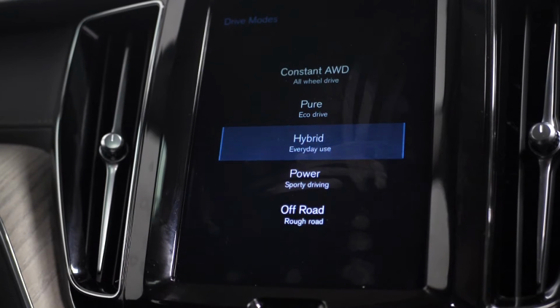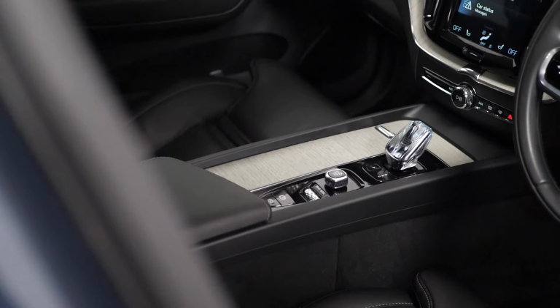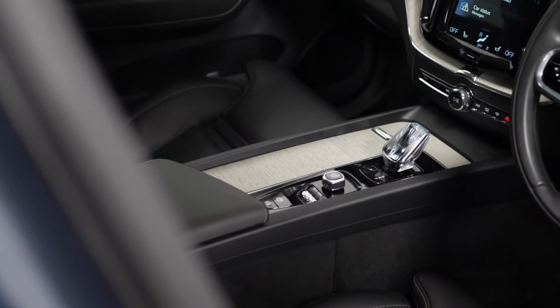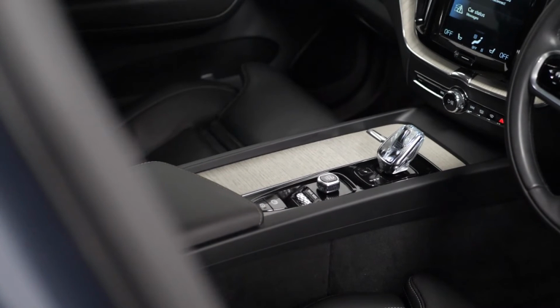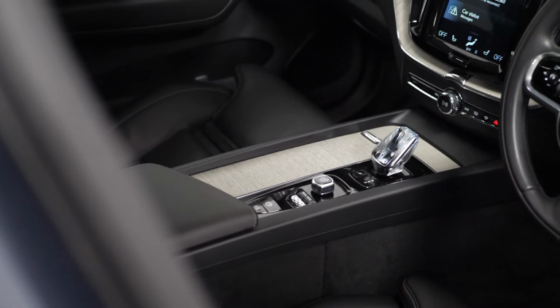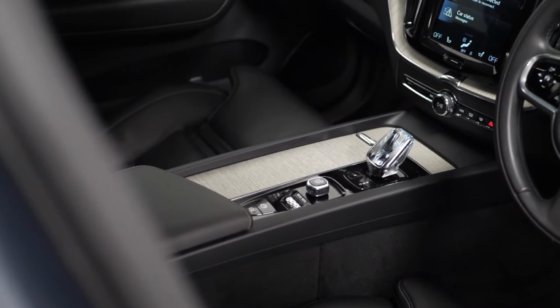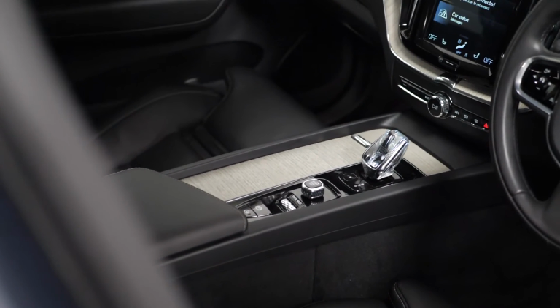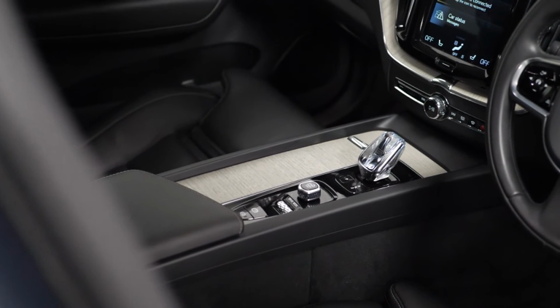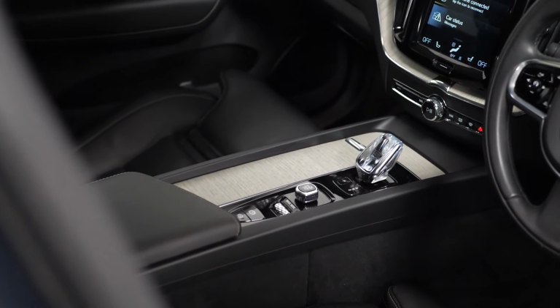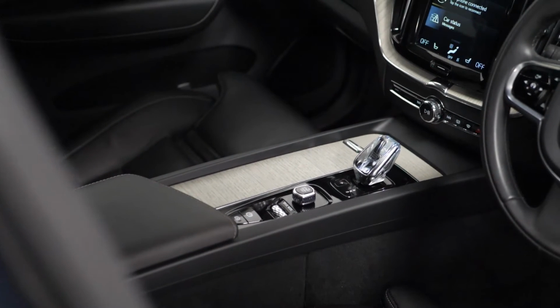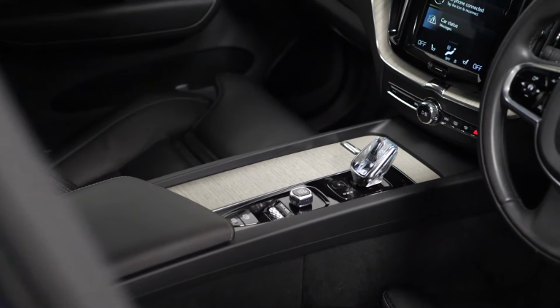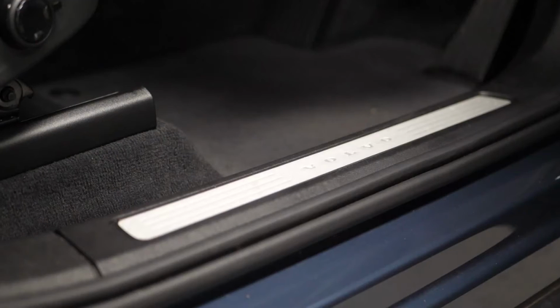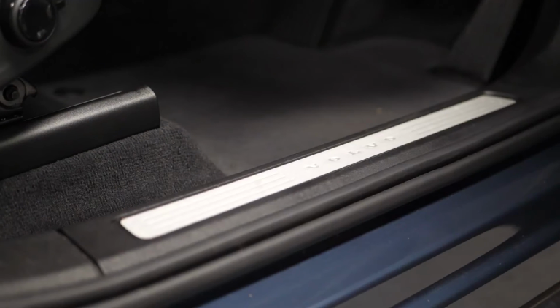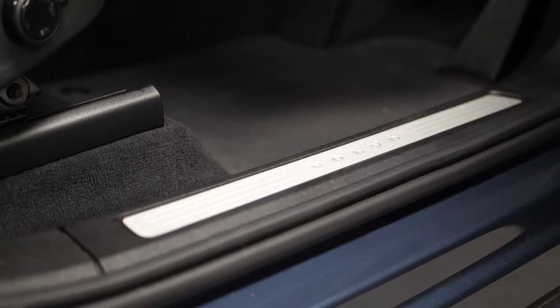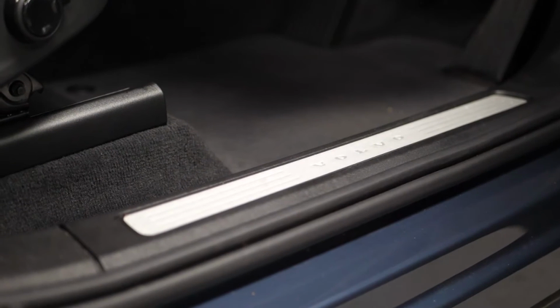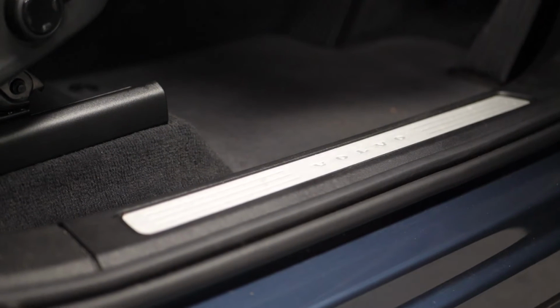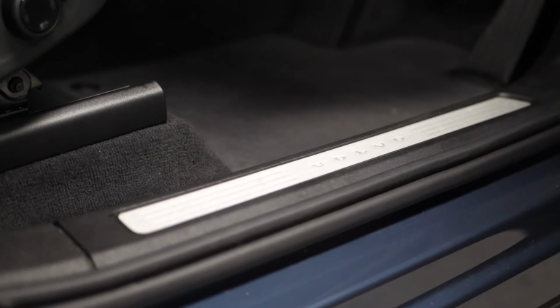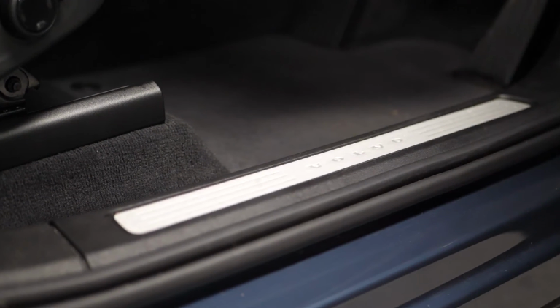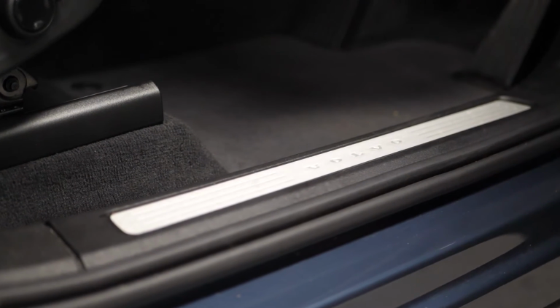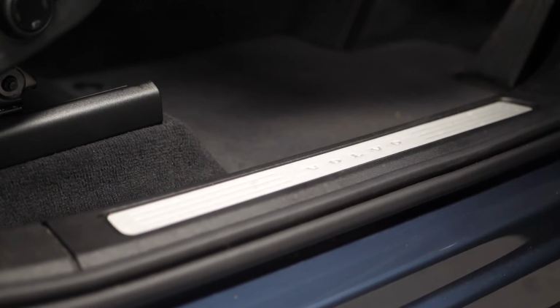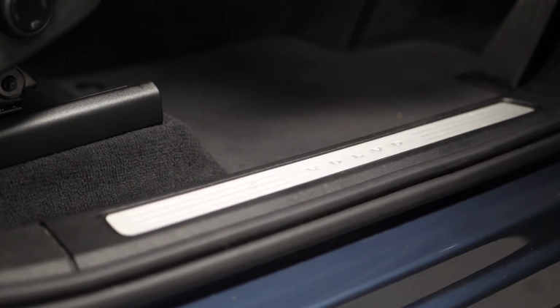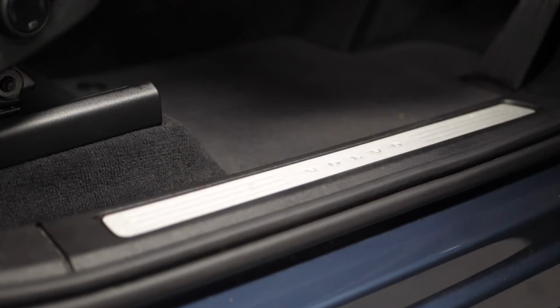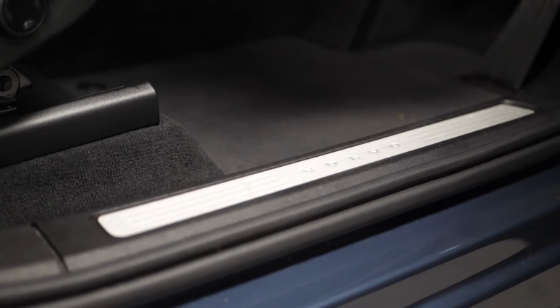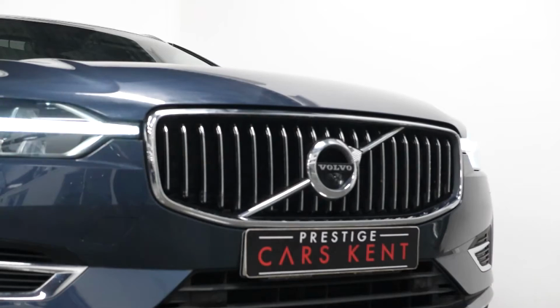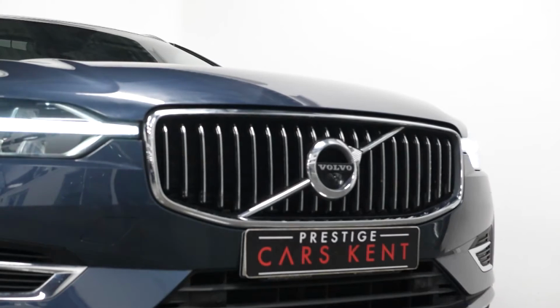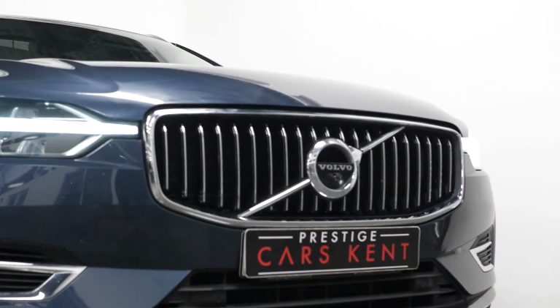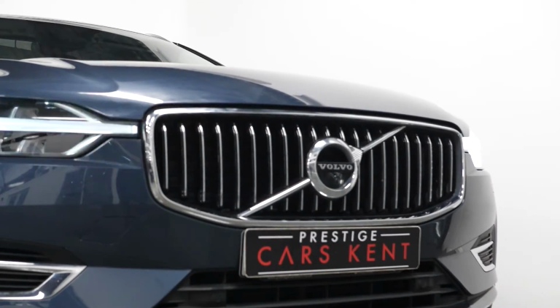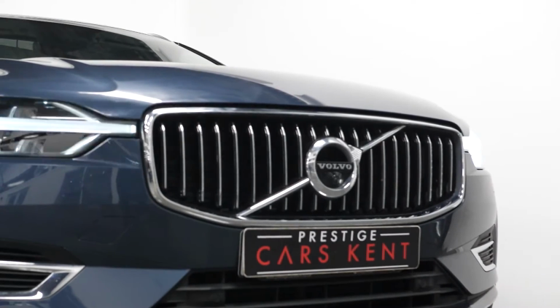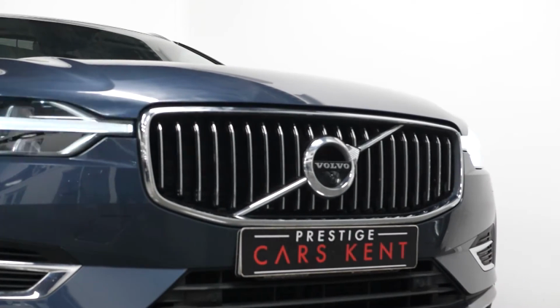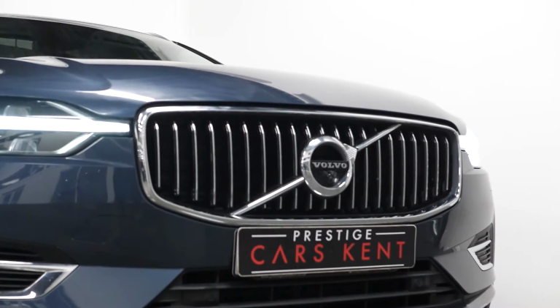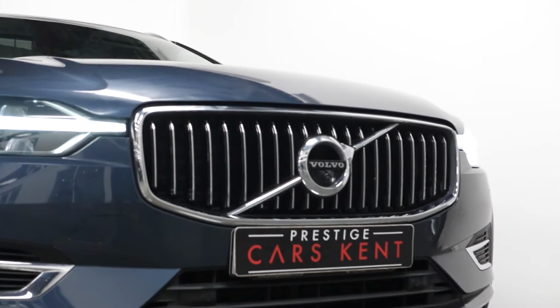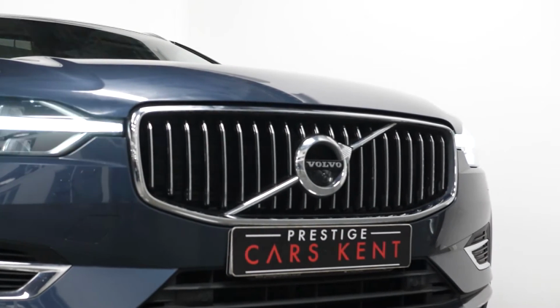There's driftwood inlays throughout the interior, your rear footwell and sidestep illumination, and the high gloss black front grille with the chrome inserts.